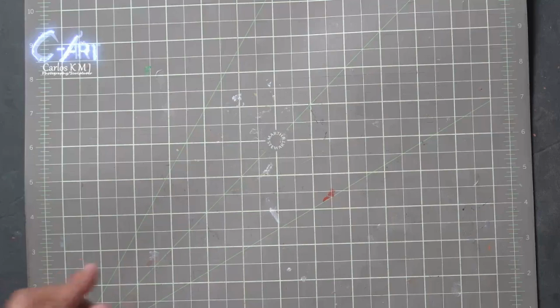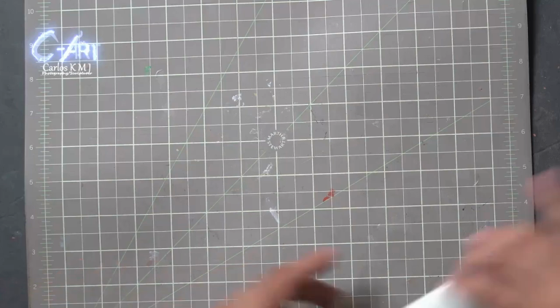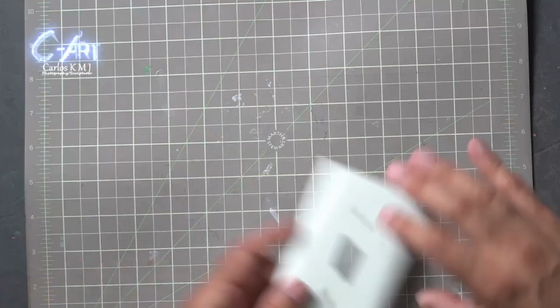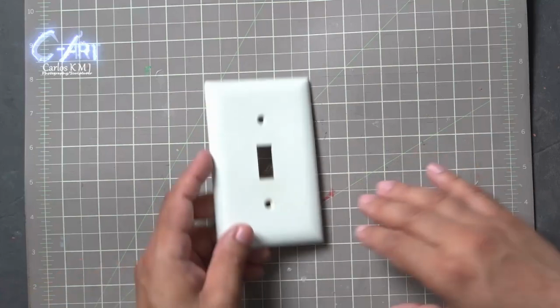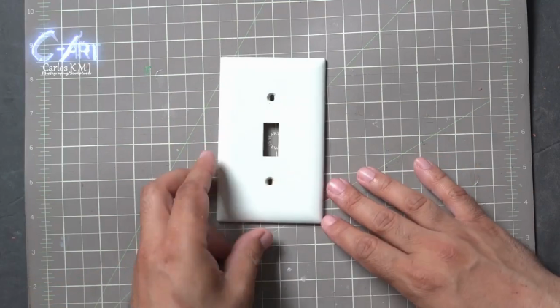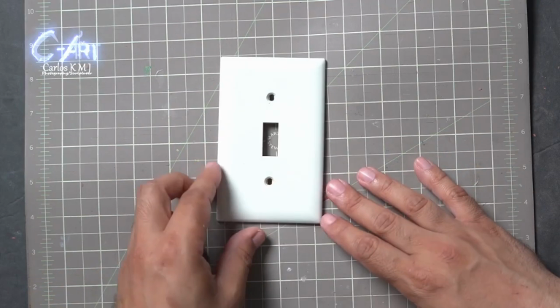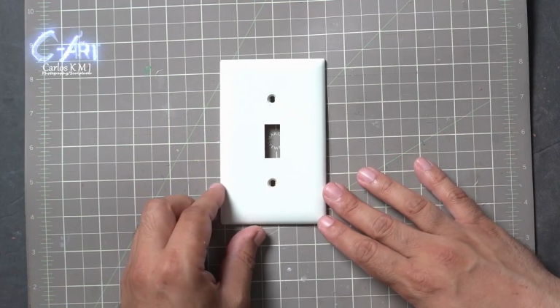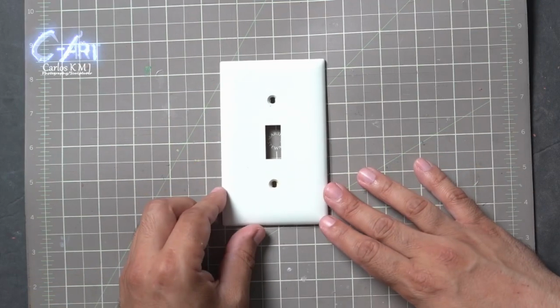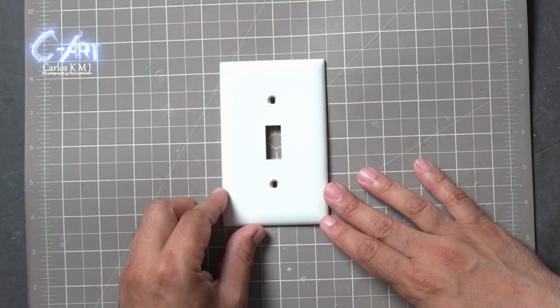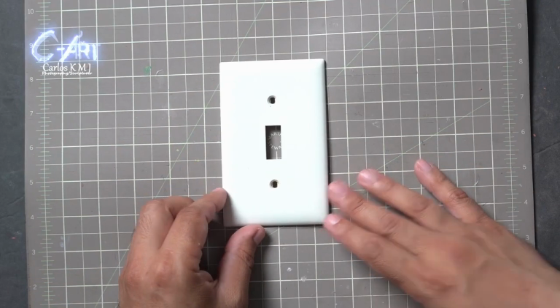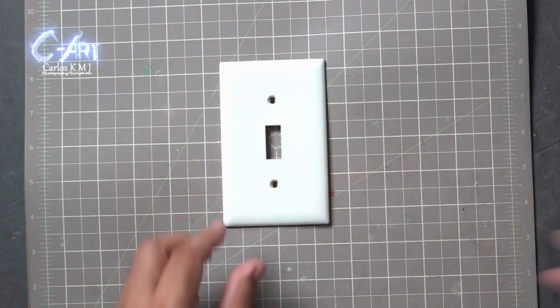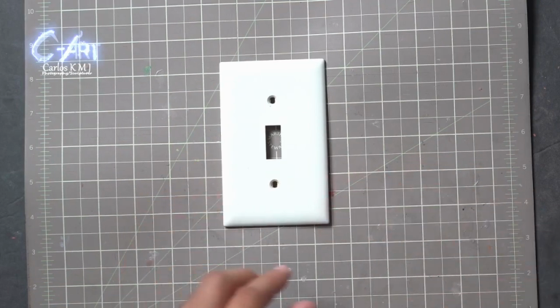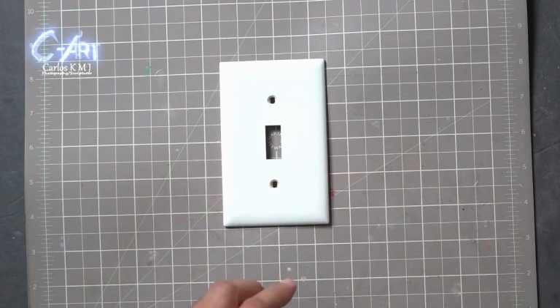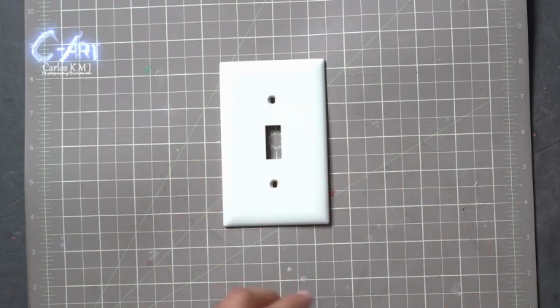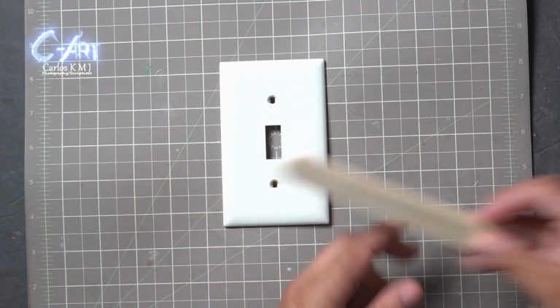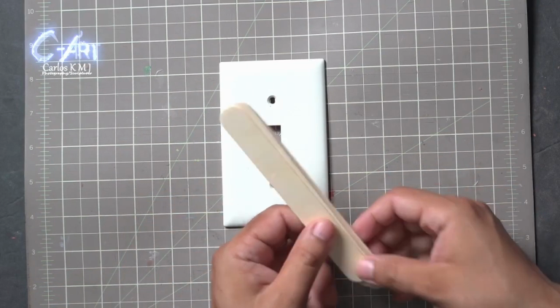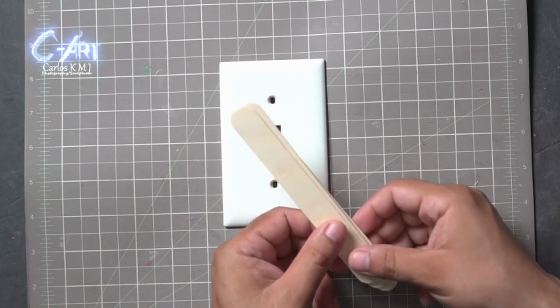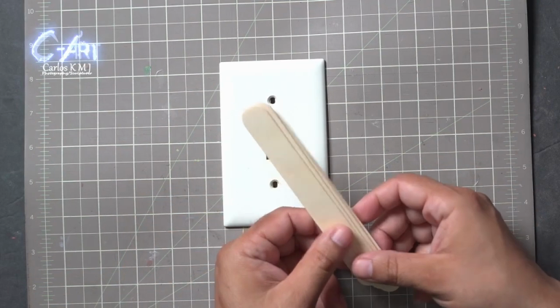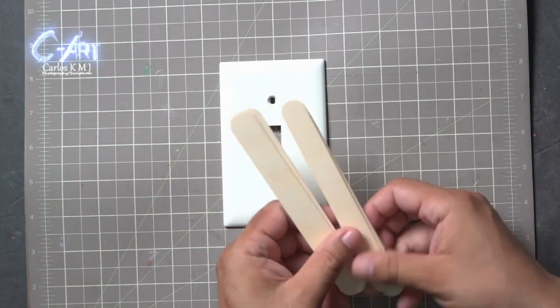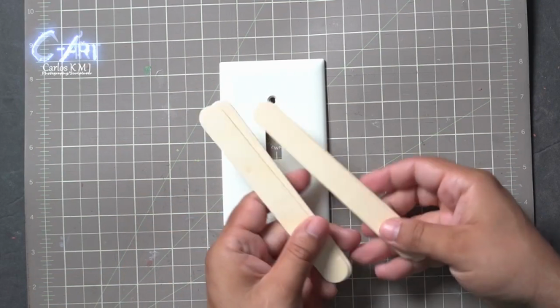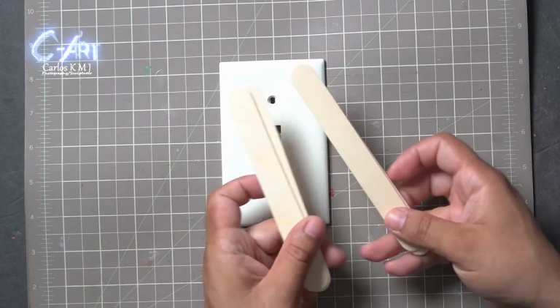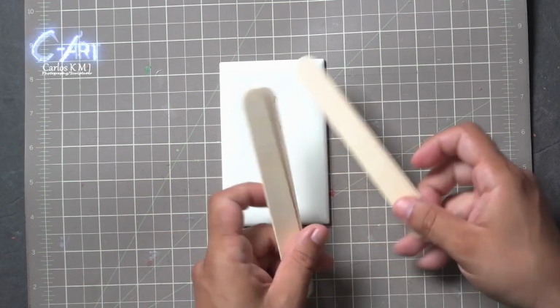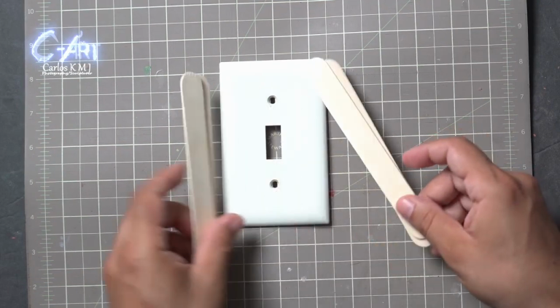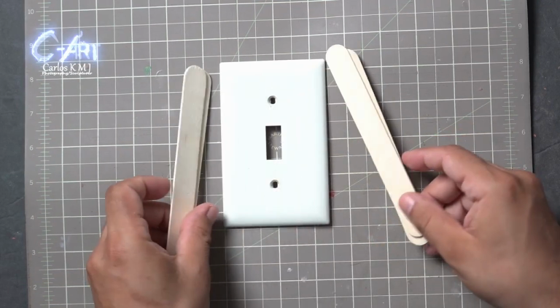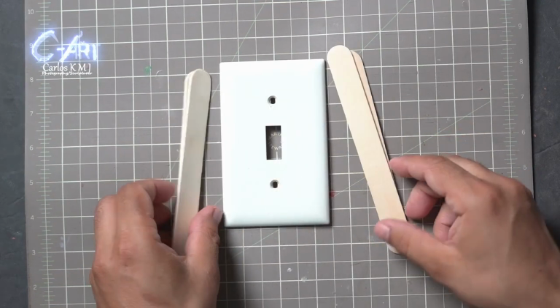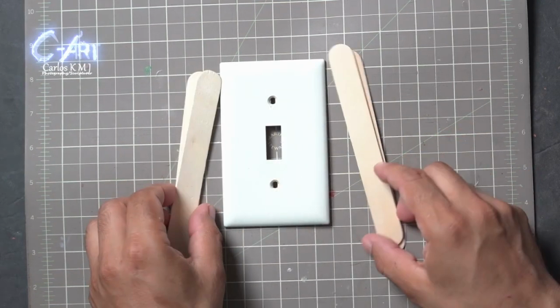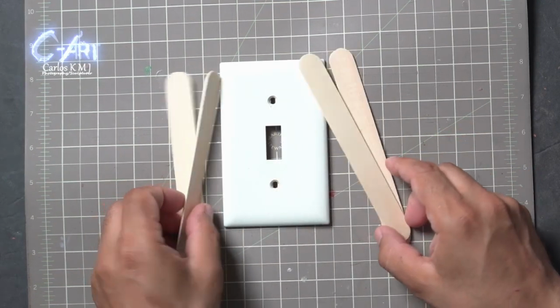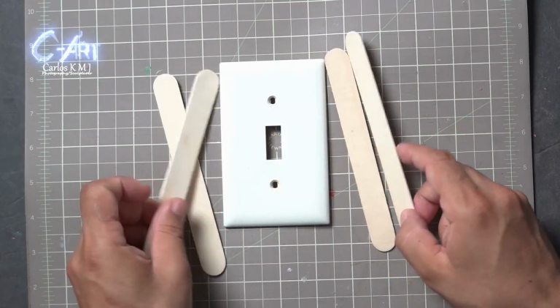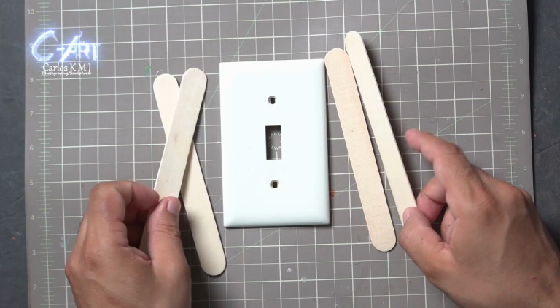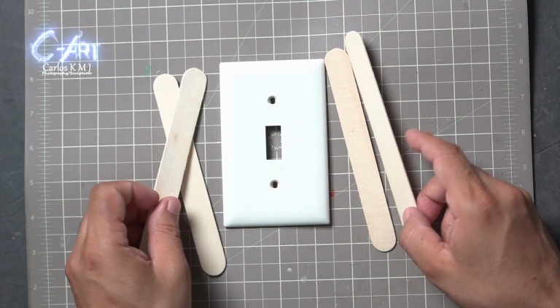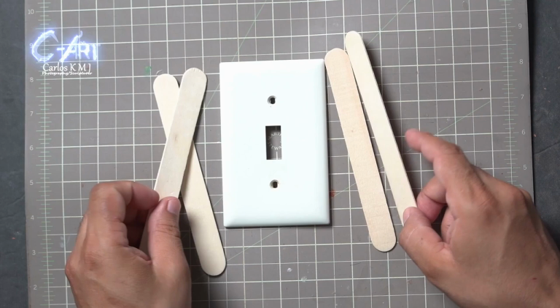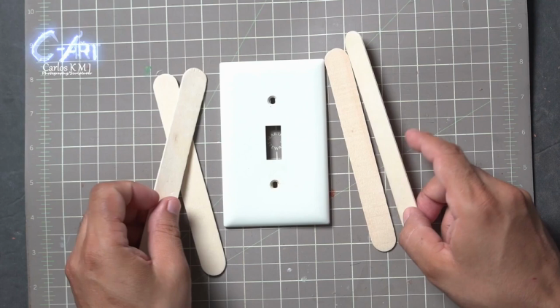Hello, and today we're going to create a light switch cover with polymer clay, these wooden sticks, and some aluminum foil.